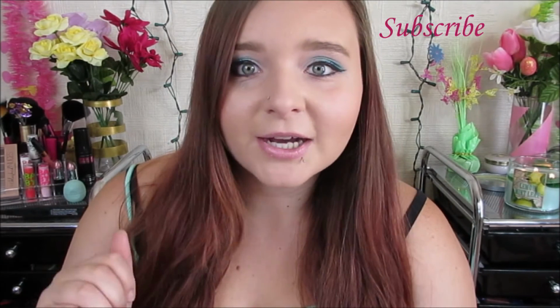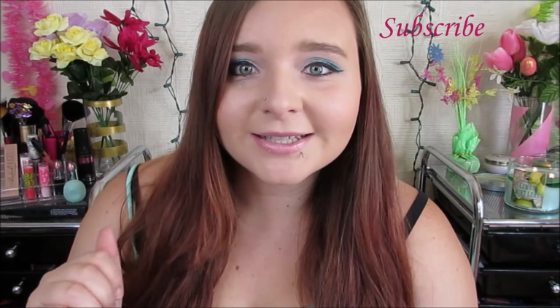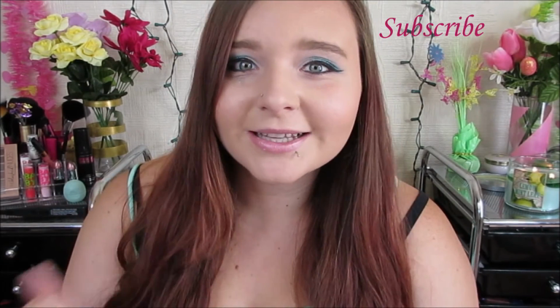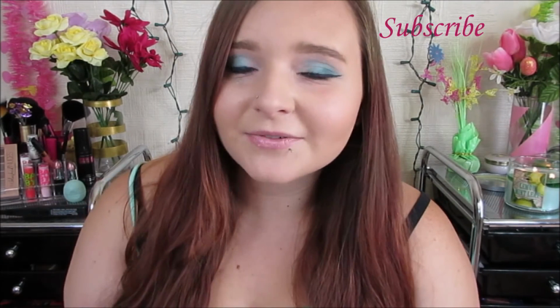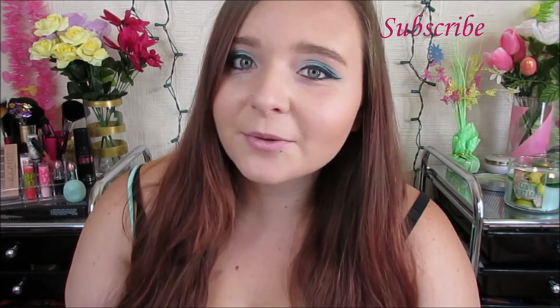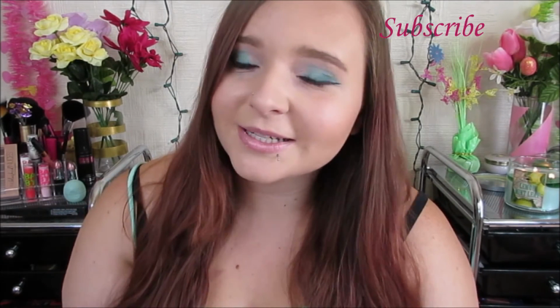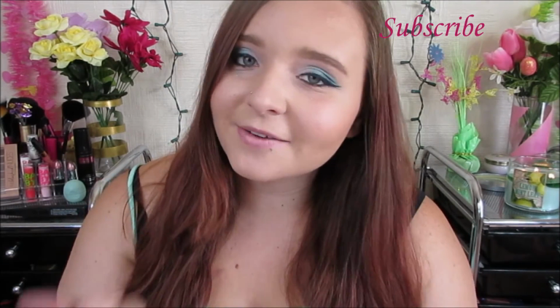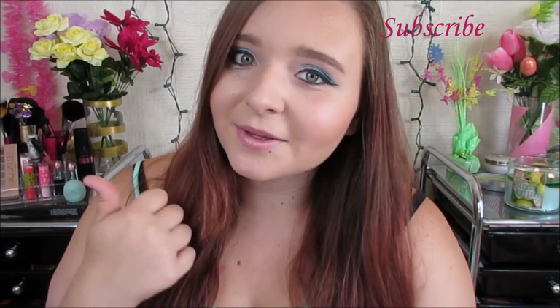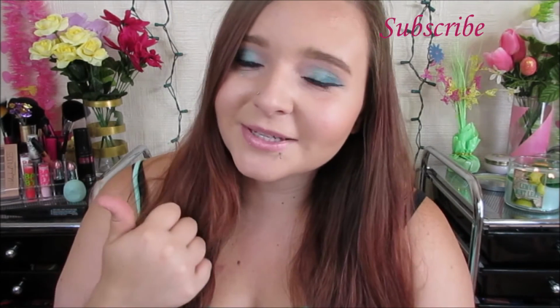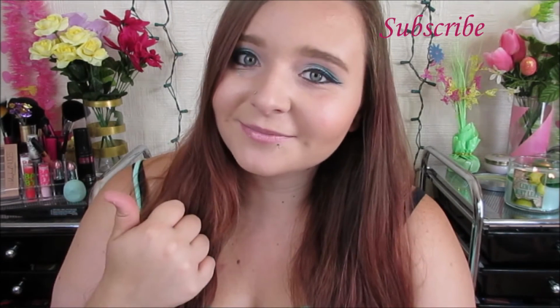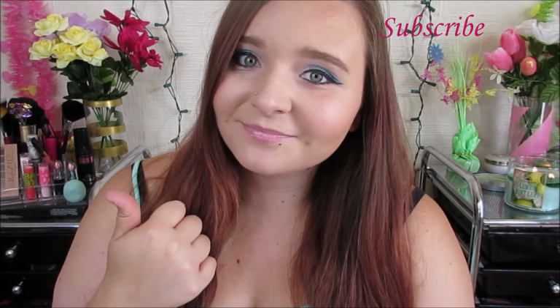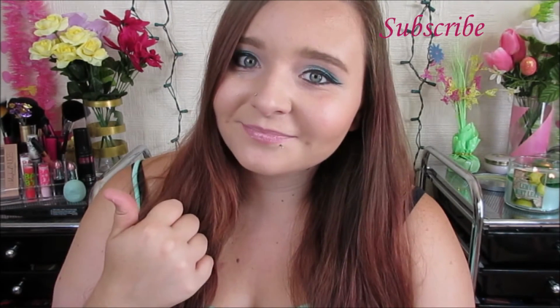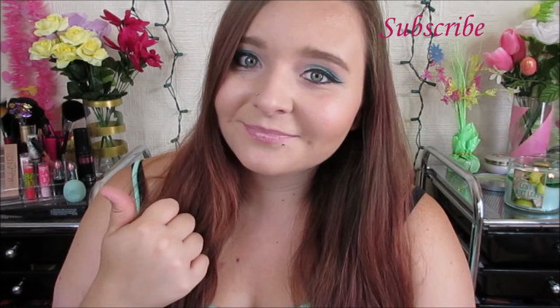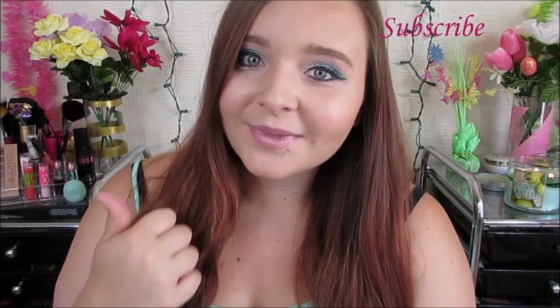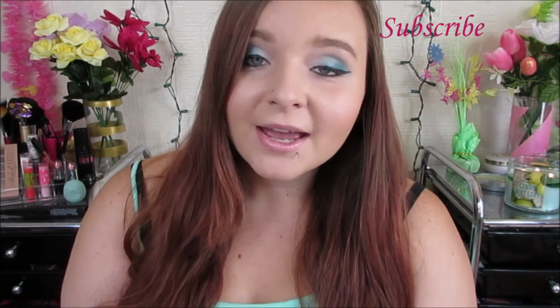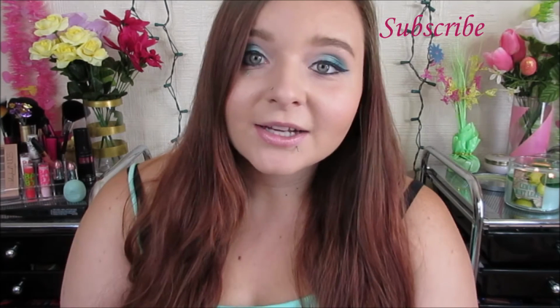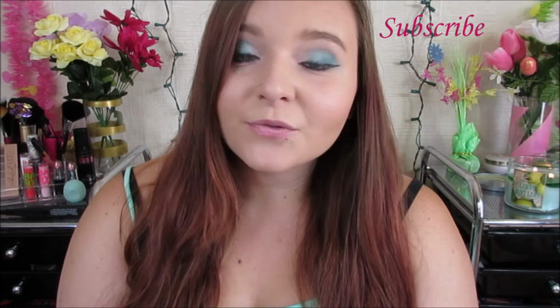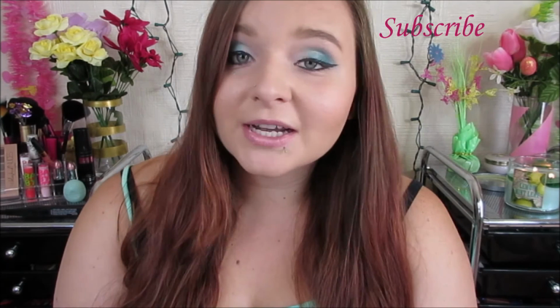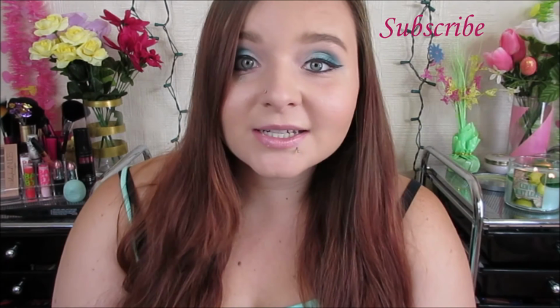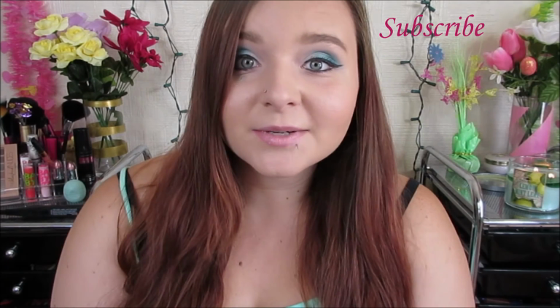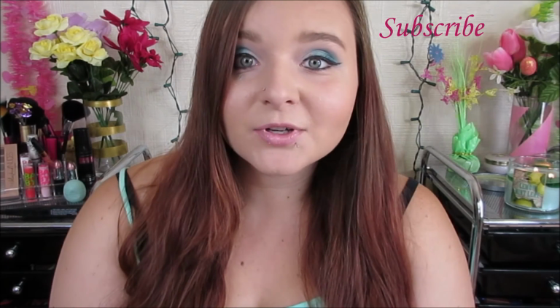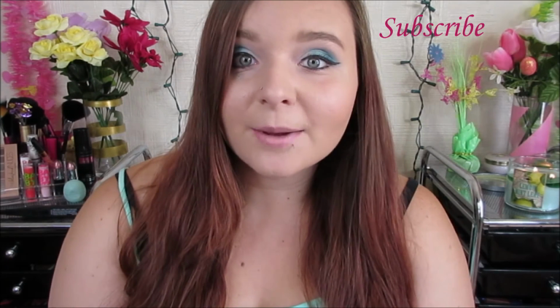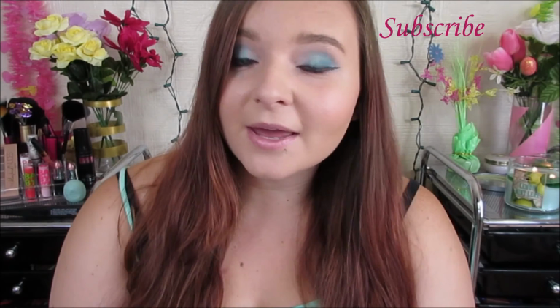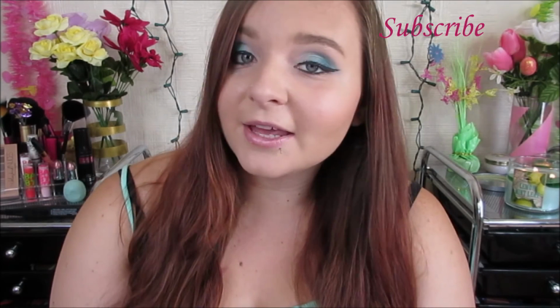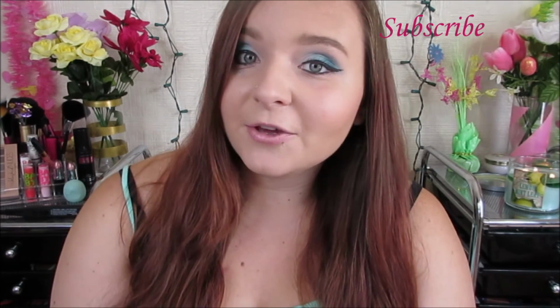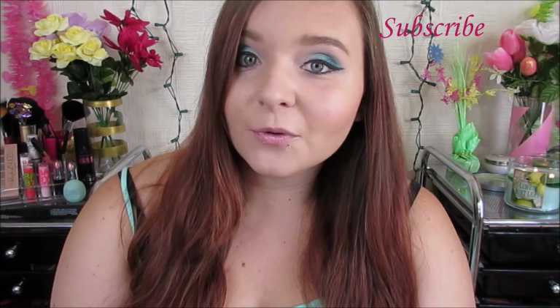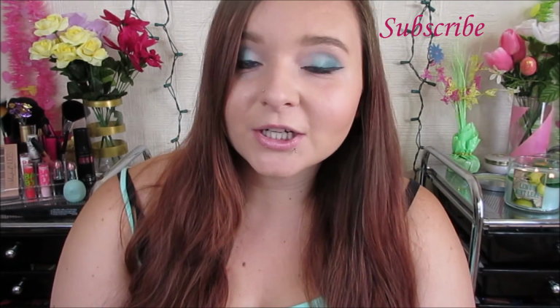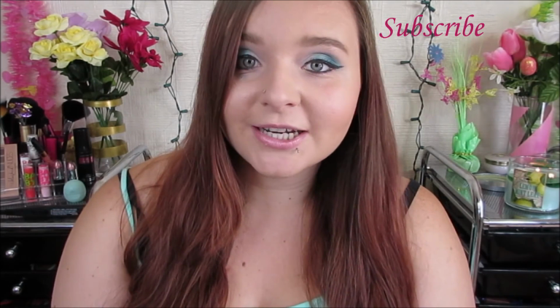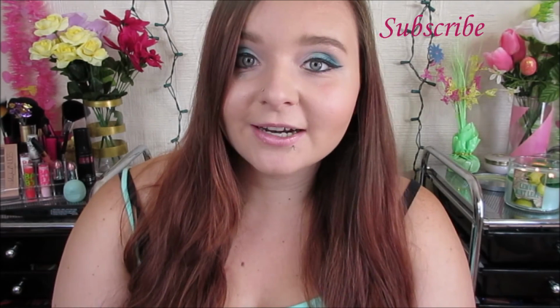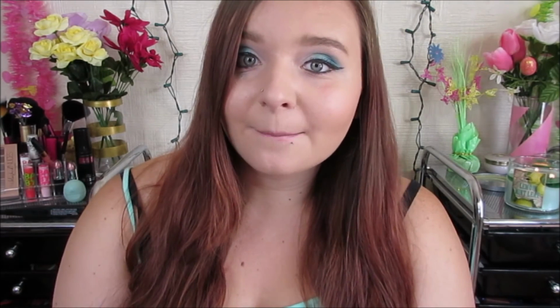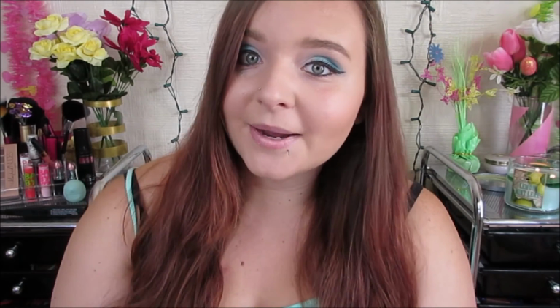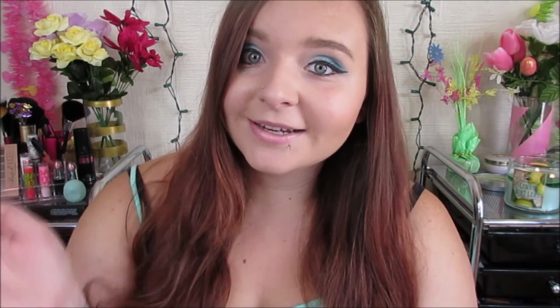If you guys liked this video please give a thumbs up, don't forget to subscribe, and thank you for watching. Bye!